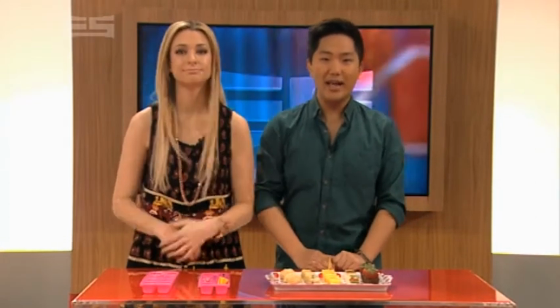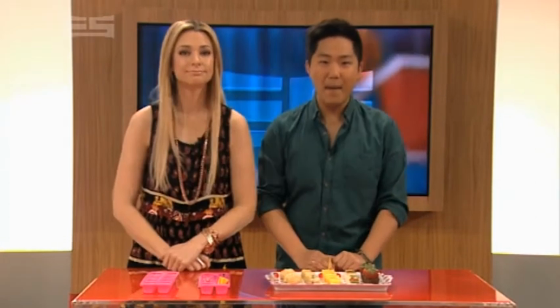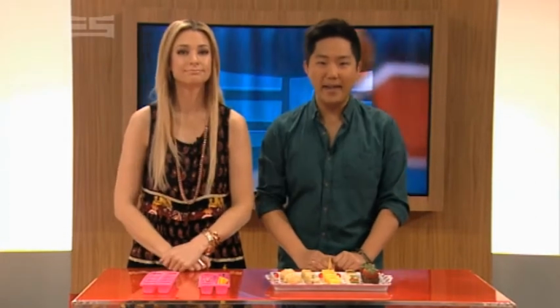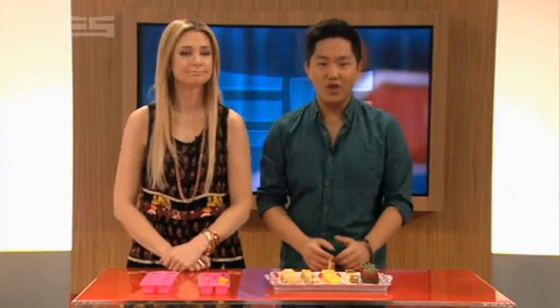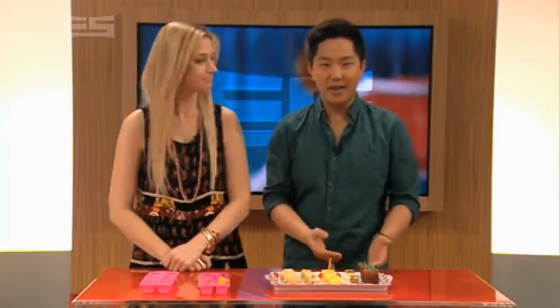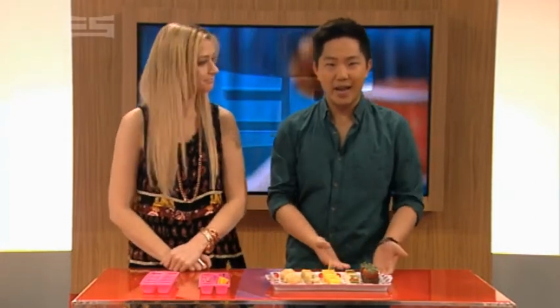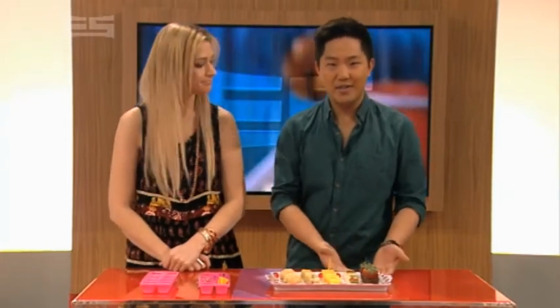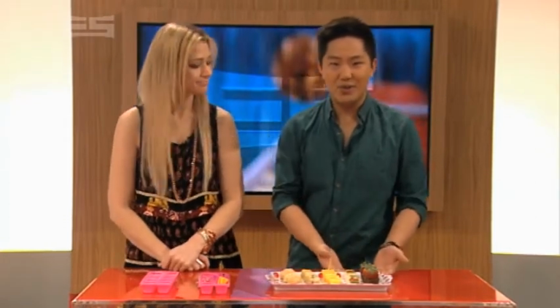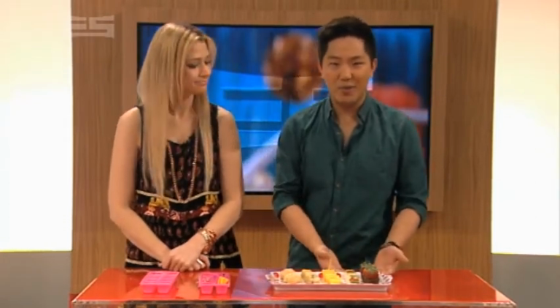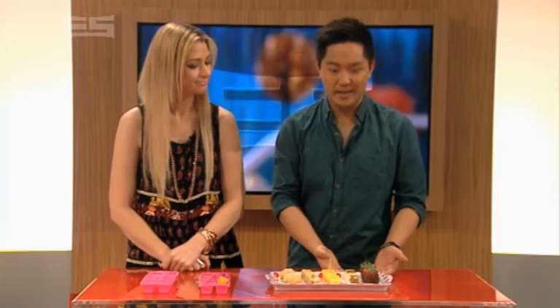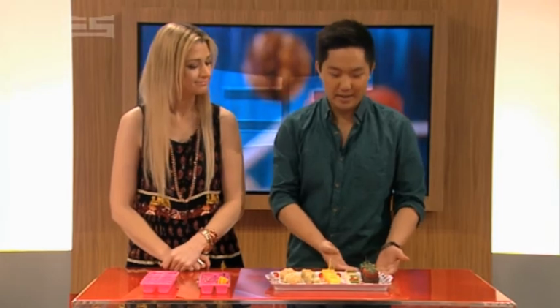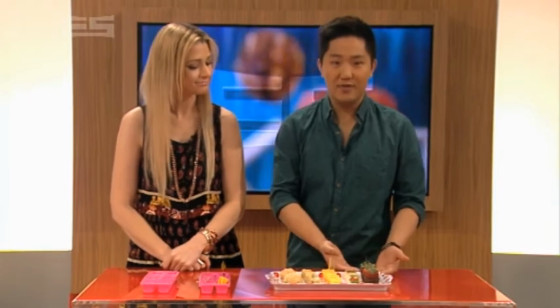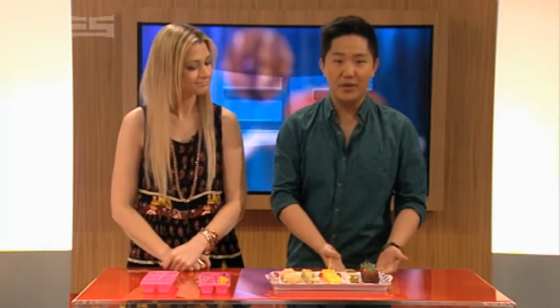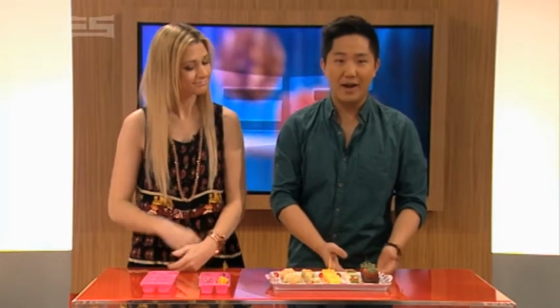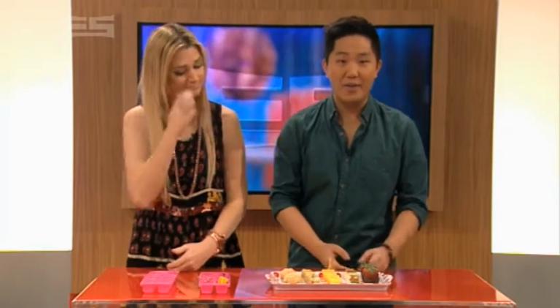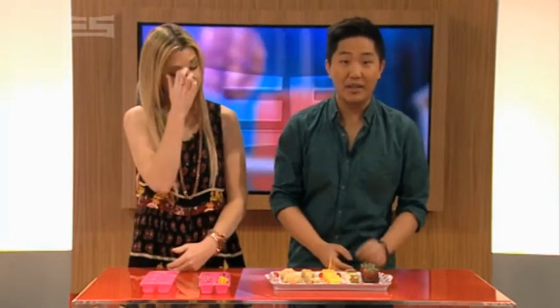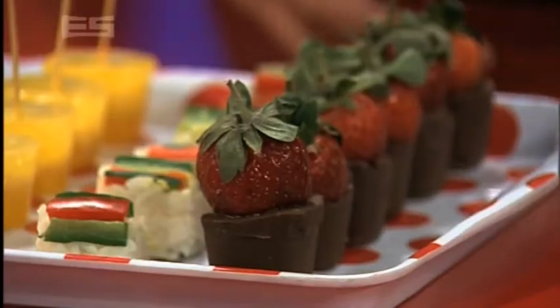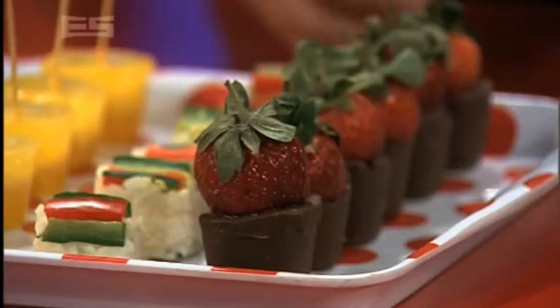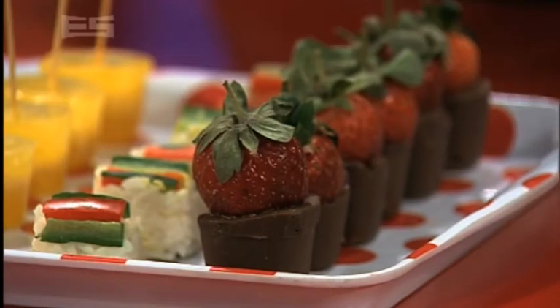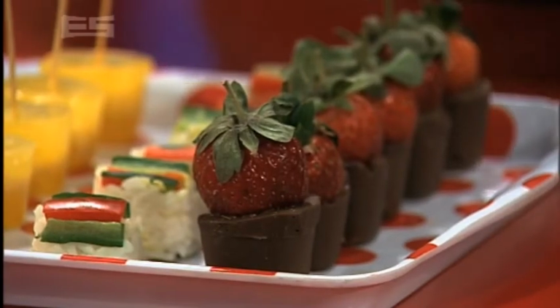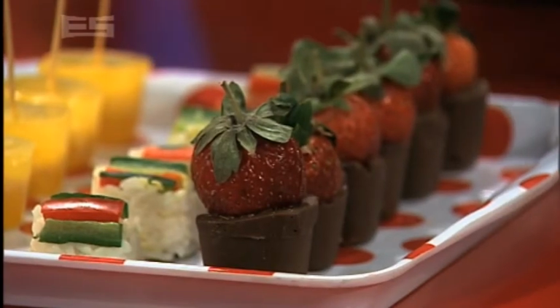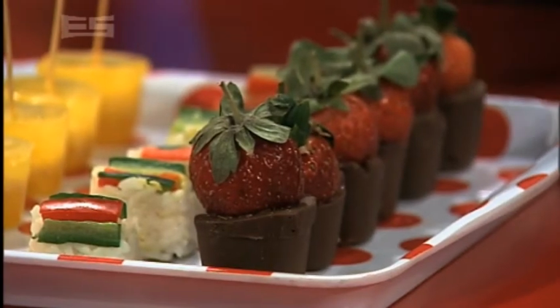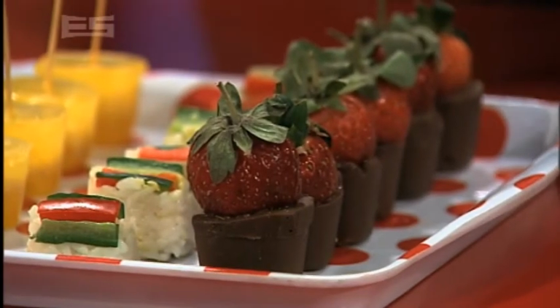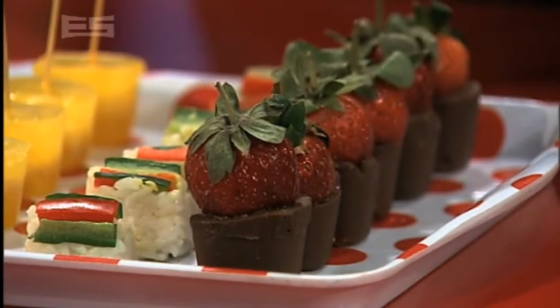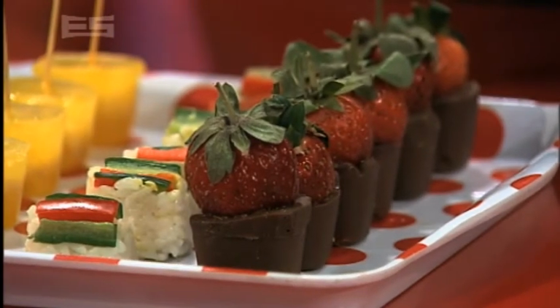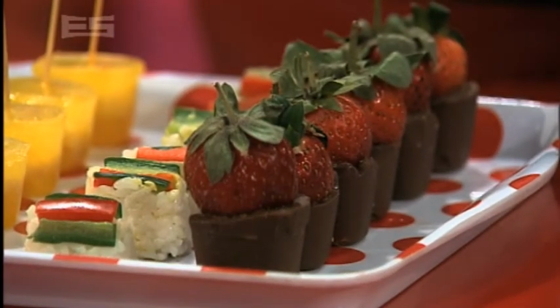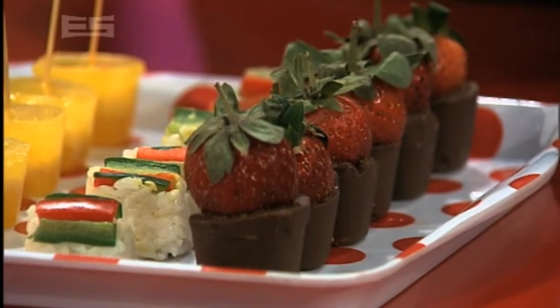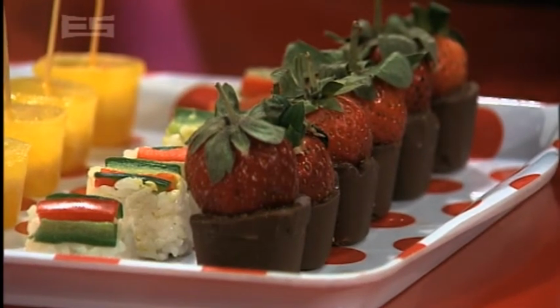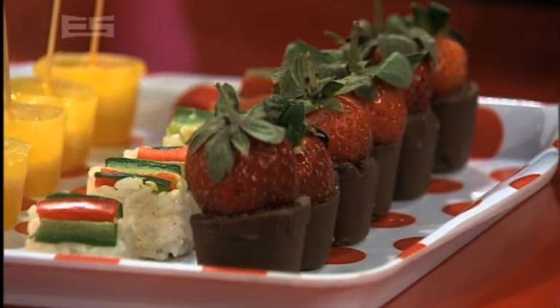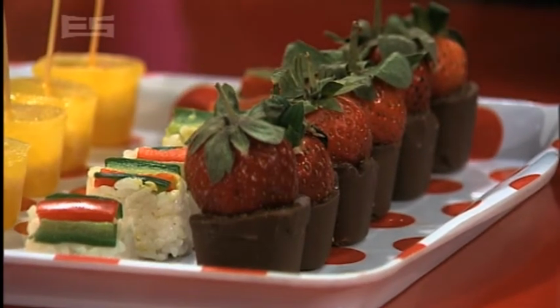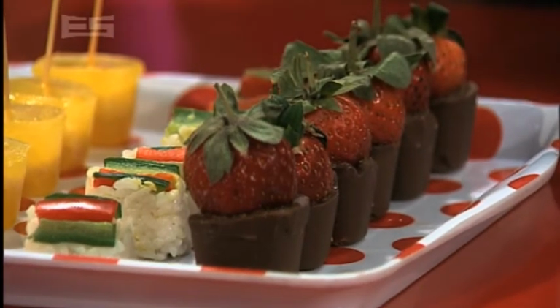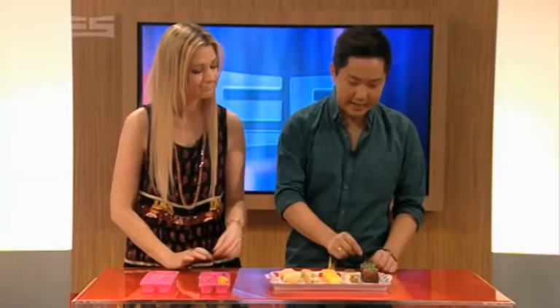How about making chocolate-covered strawberries? Just fill the tray with melted chocolate, pop a berry into each slot and then let it sit.